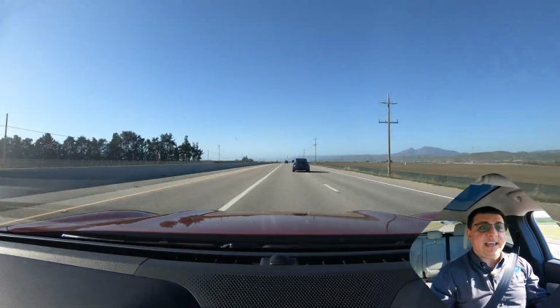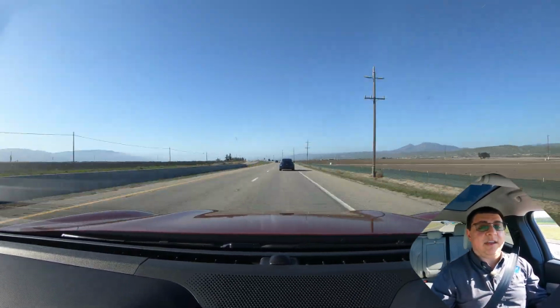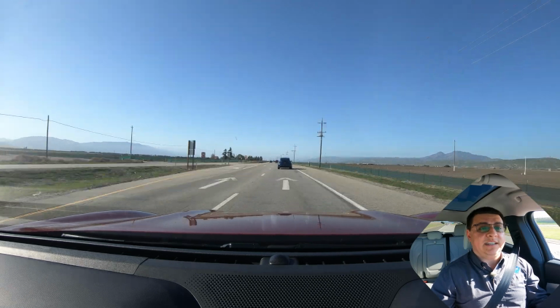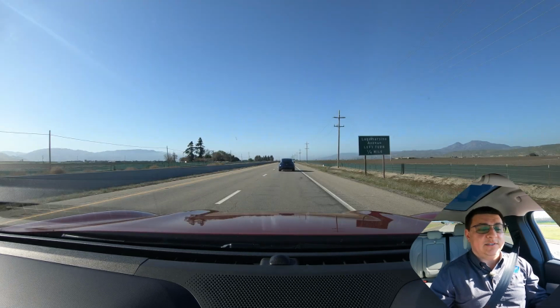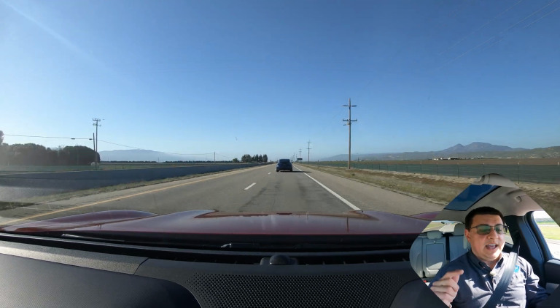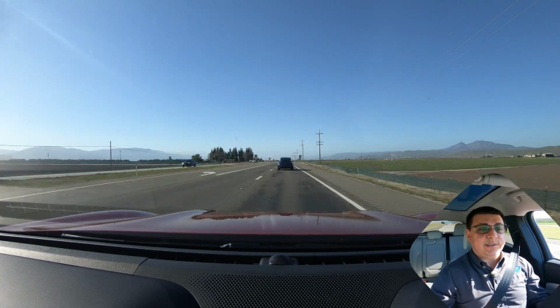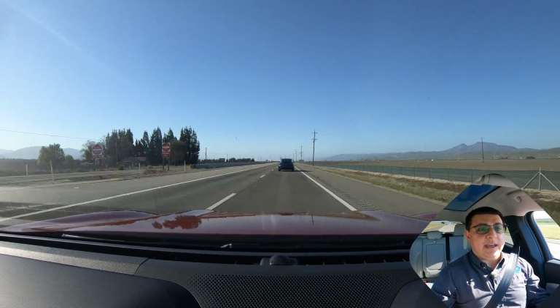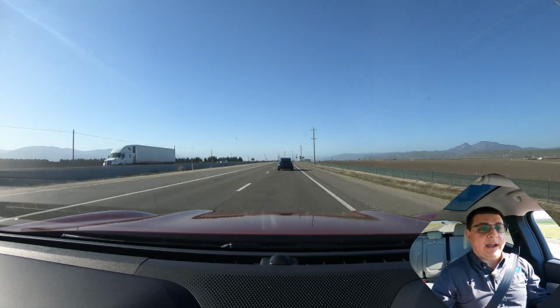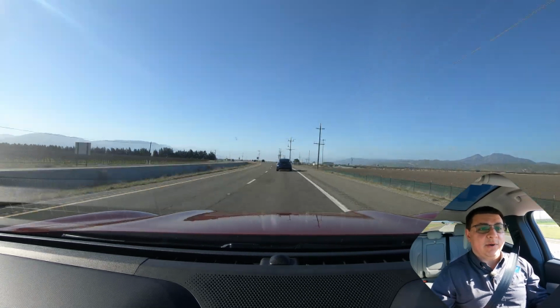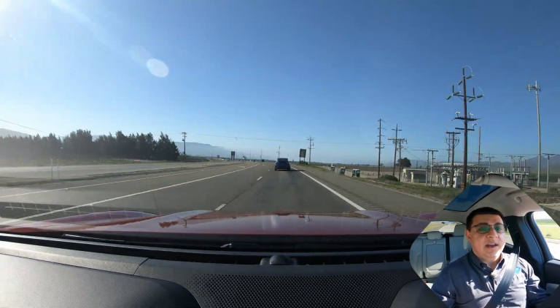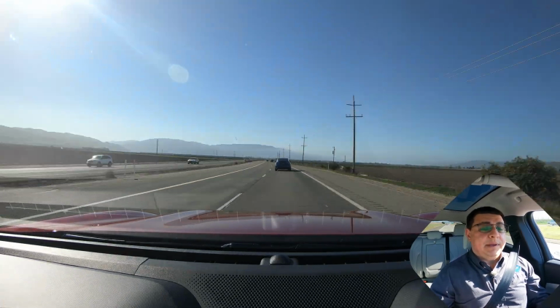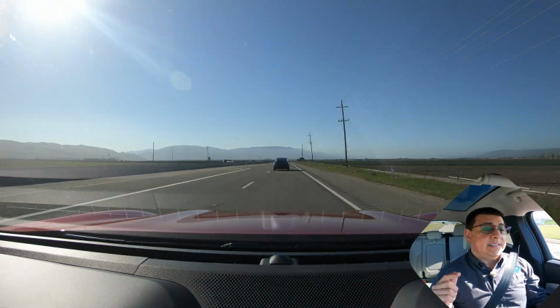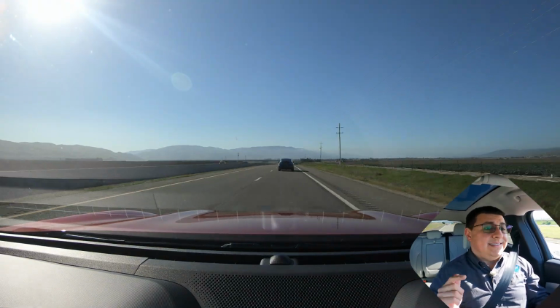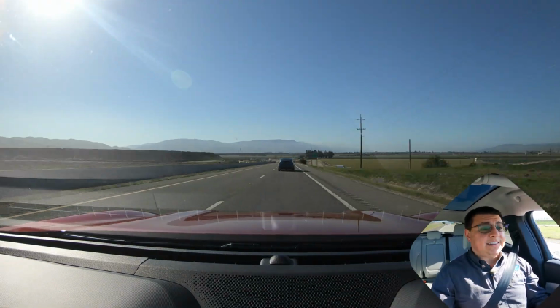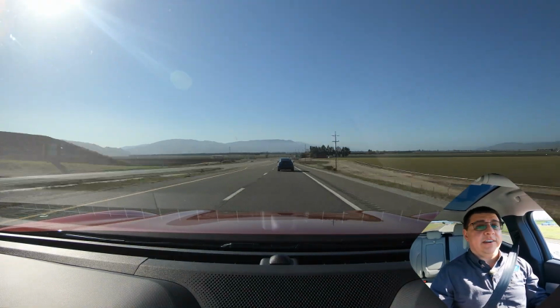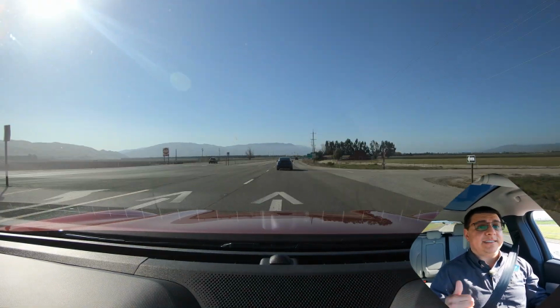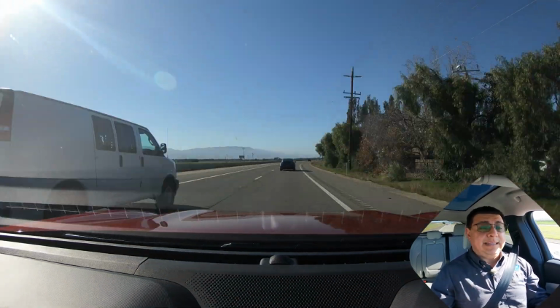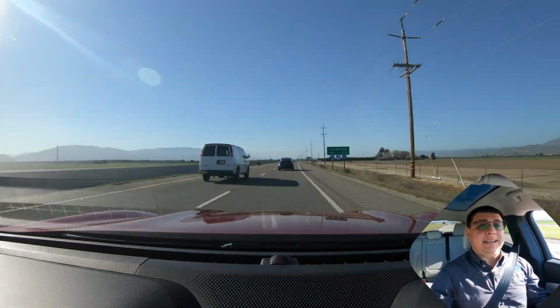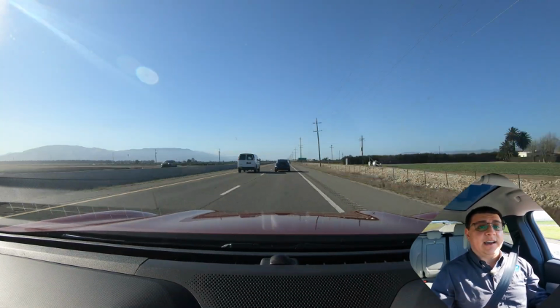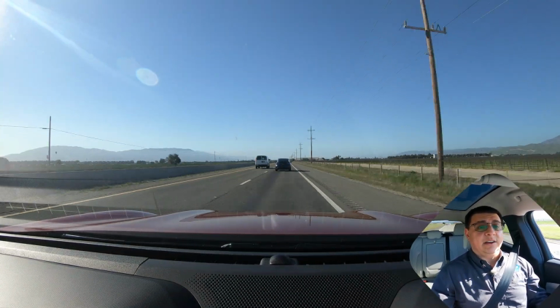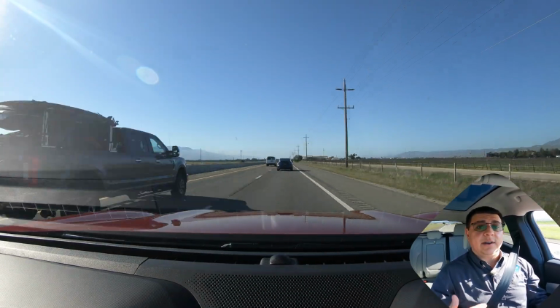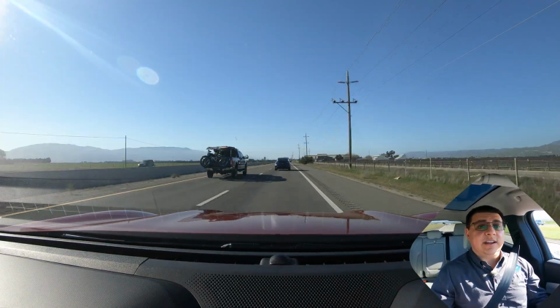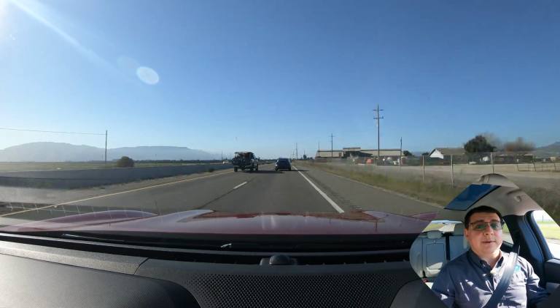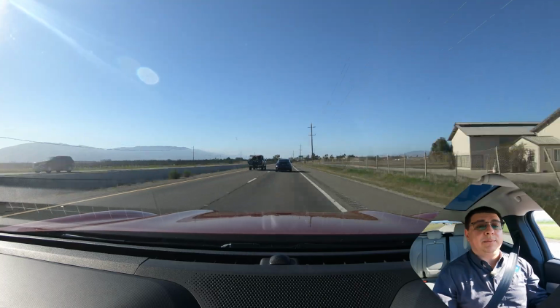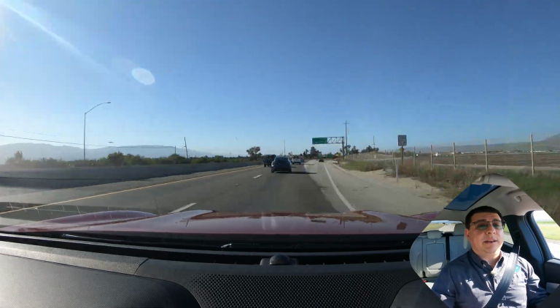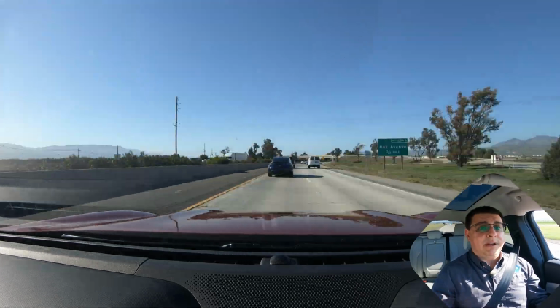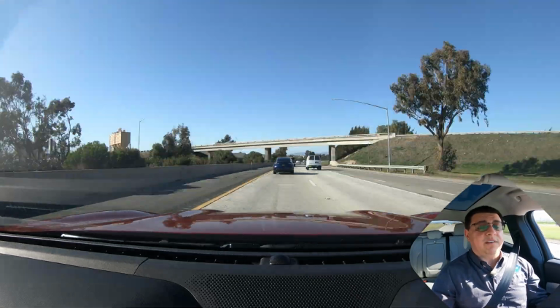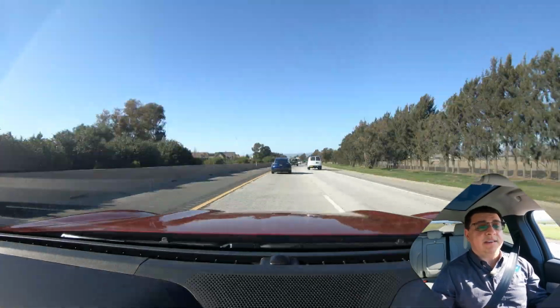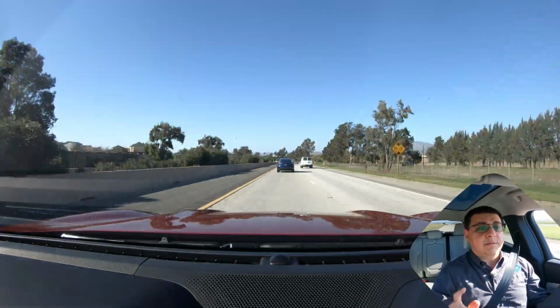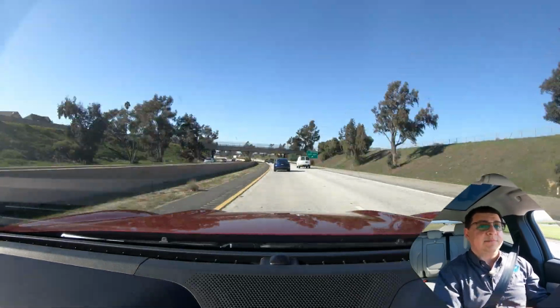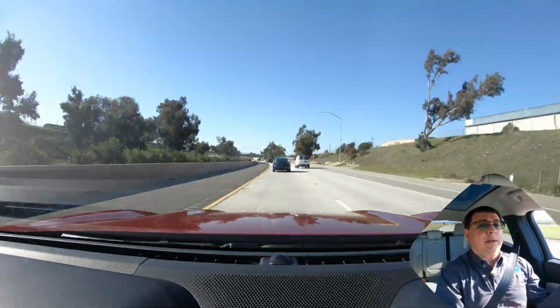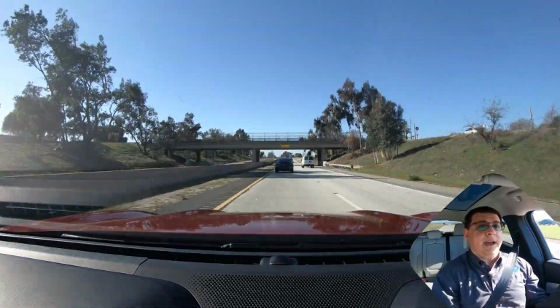We'll see how that continues as we head back north, because in this area the speed limit is higher, so aerodynamics are going to play a bigger effect from this point back.